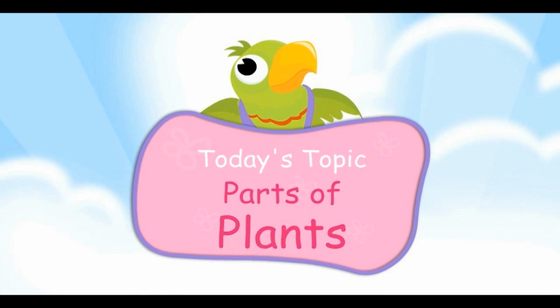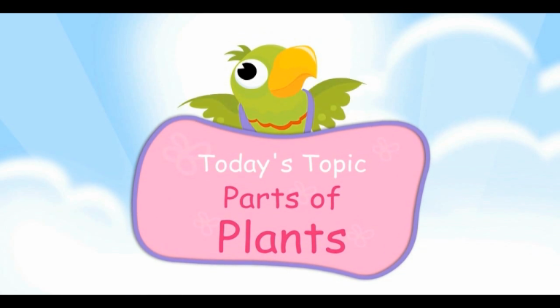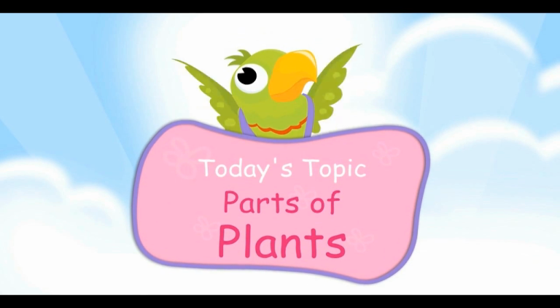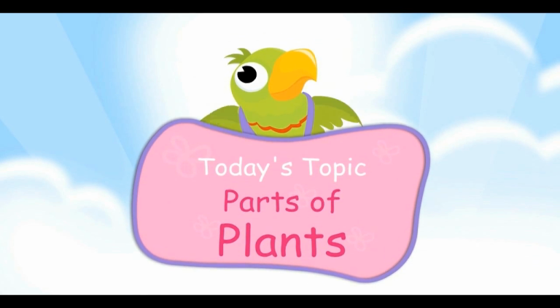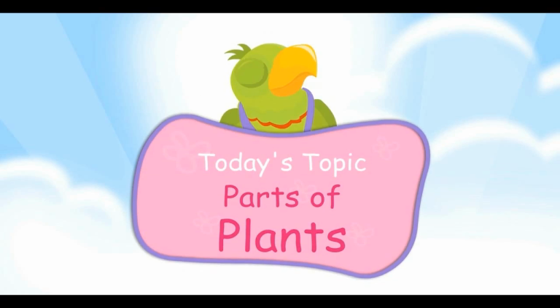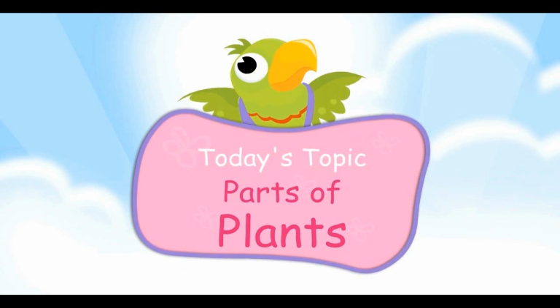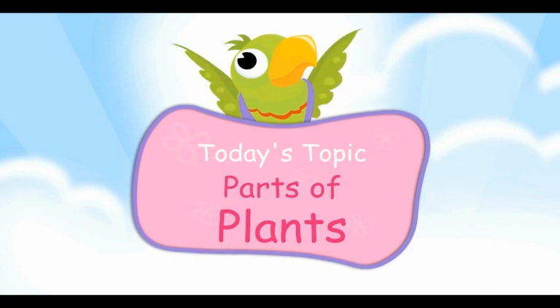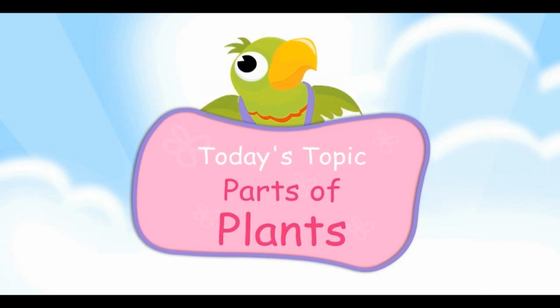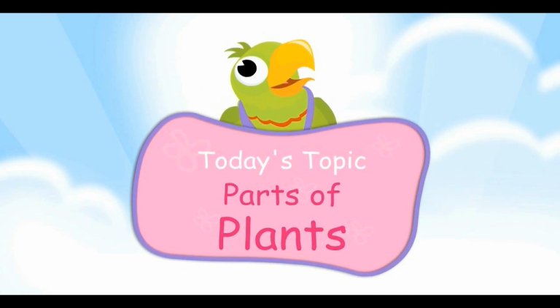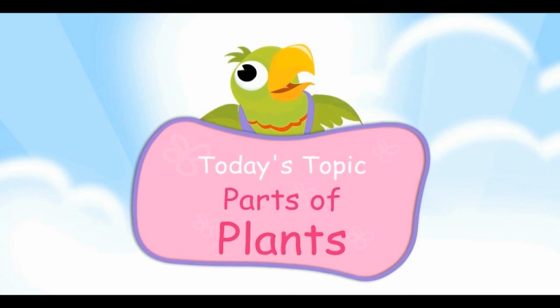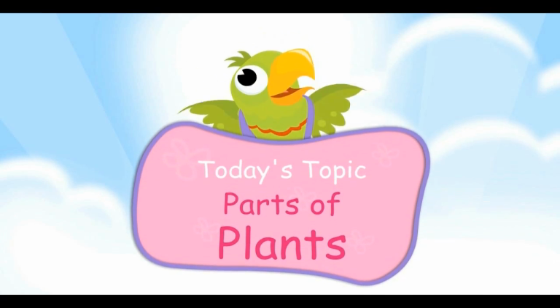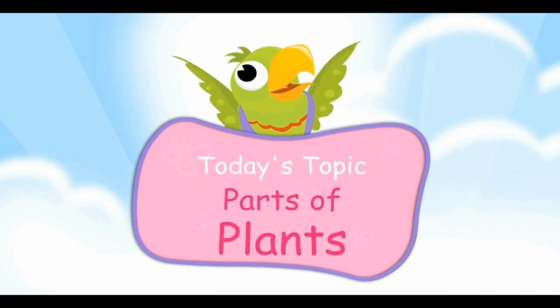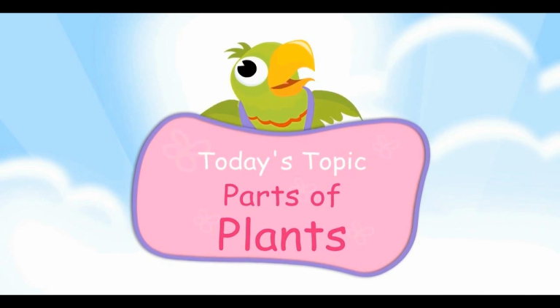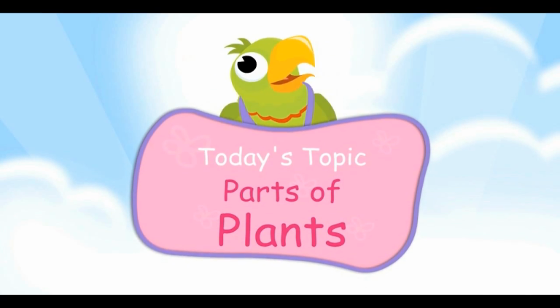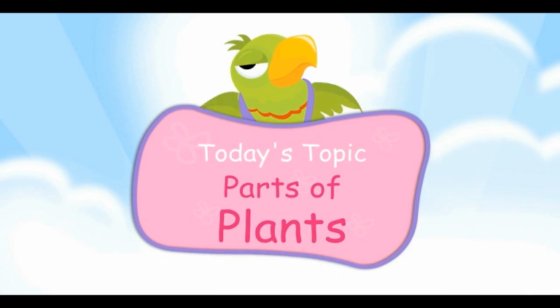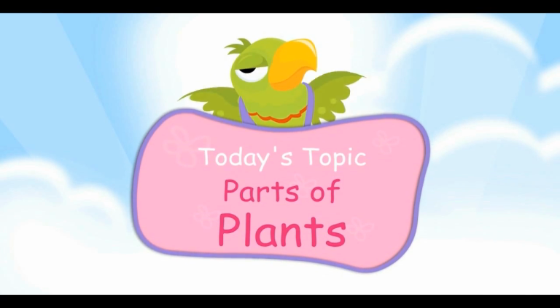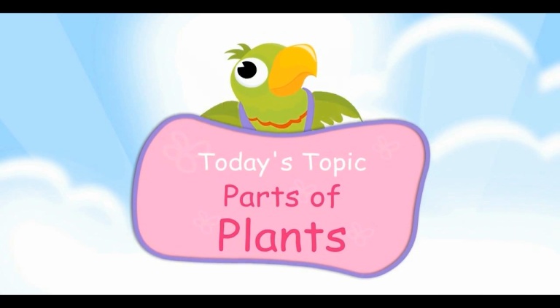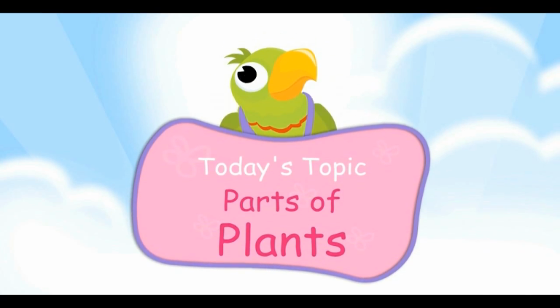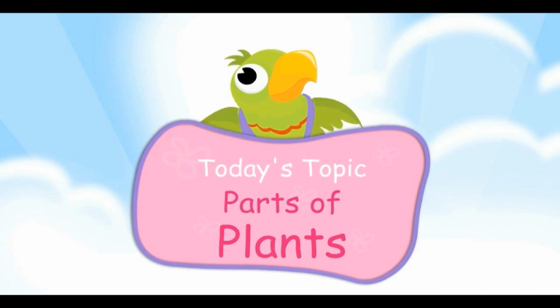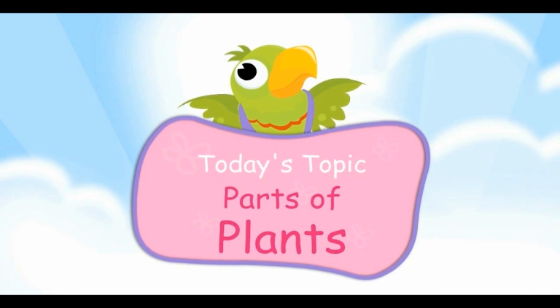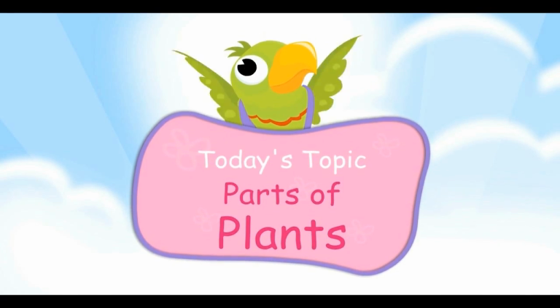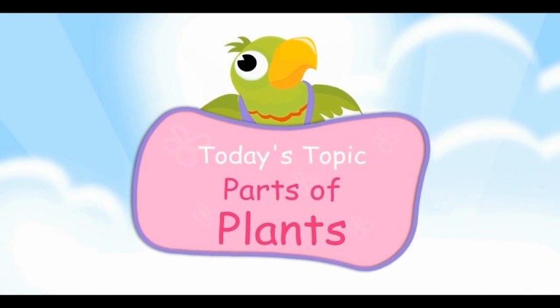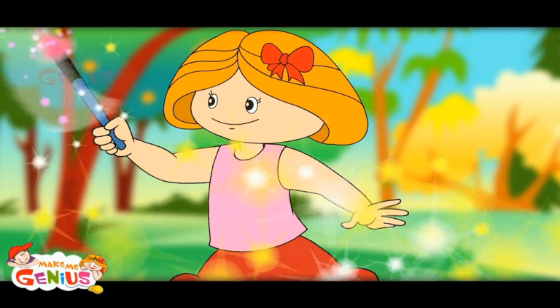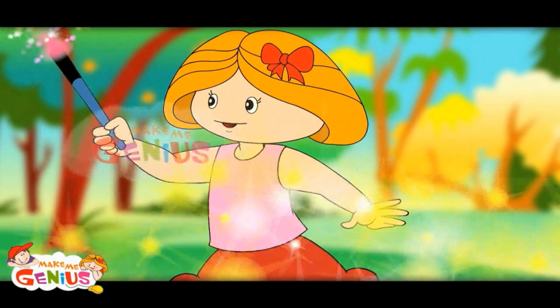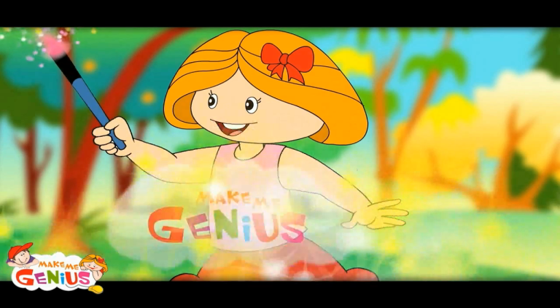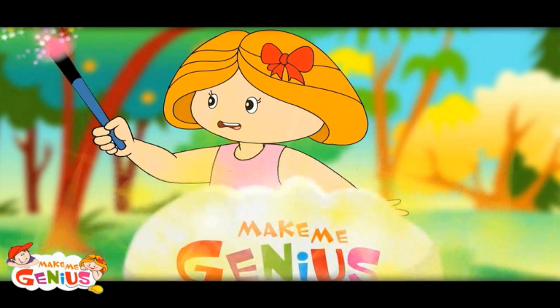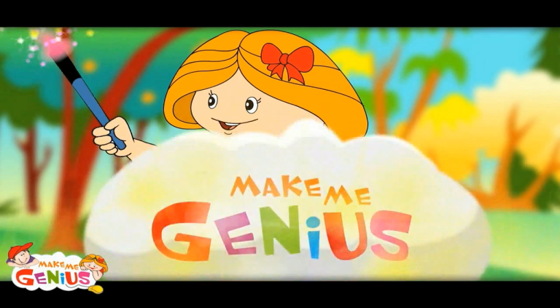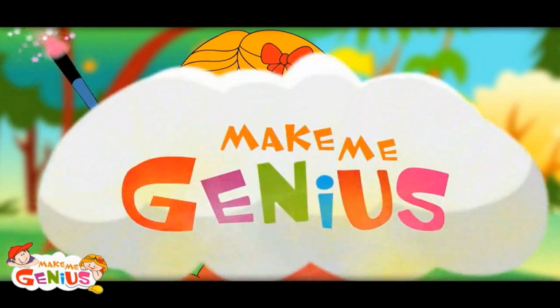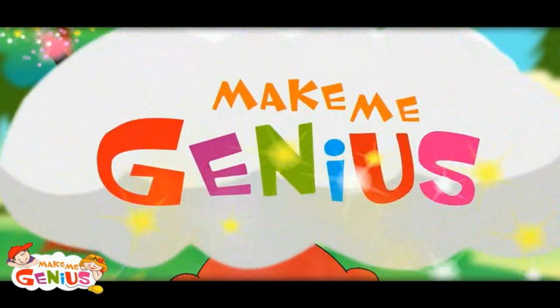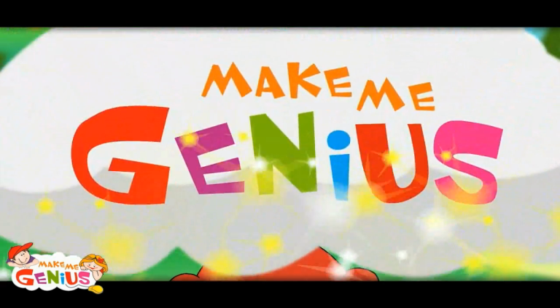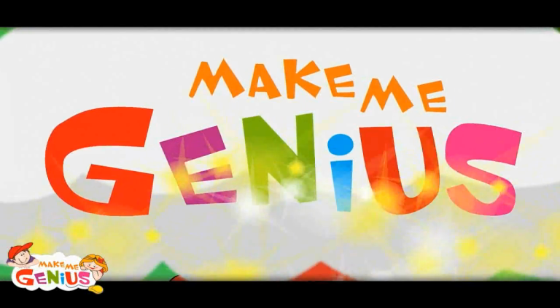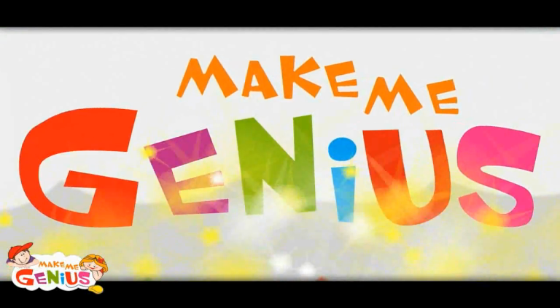Today's topic is Parts of Plants. I would tell you more about leaves.